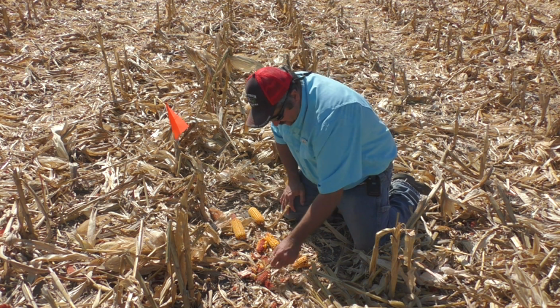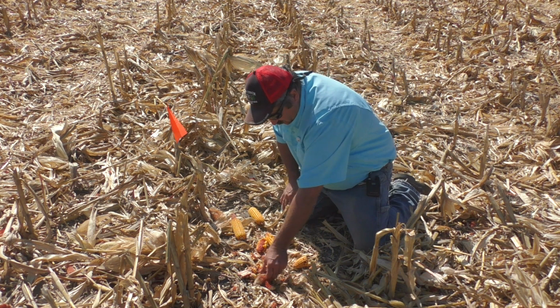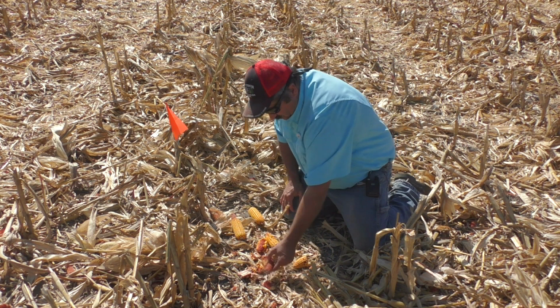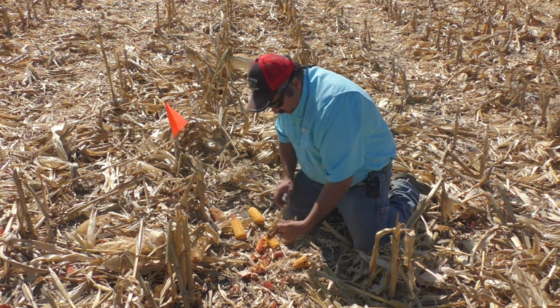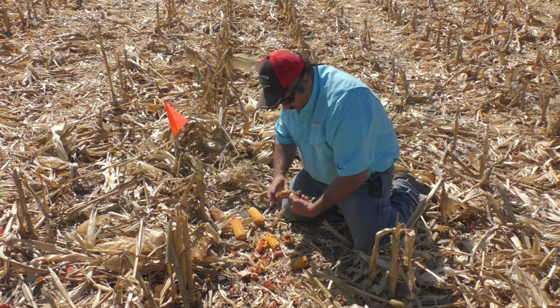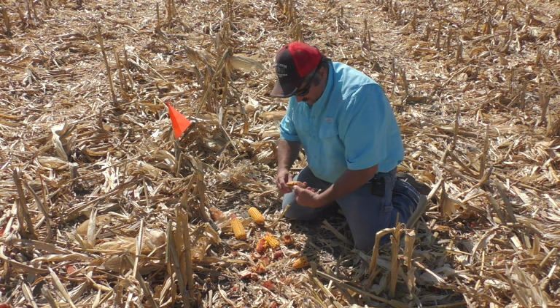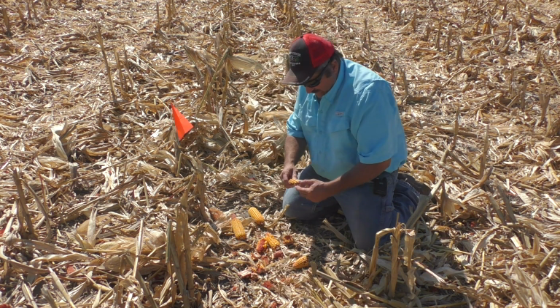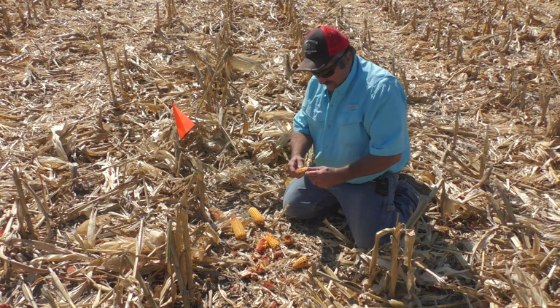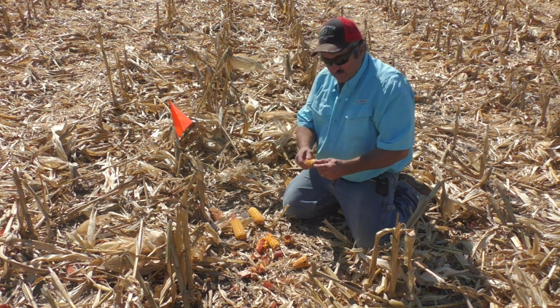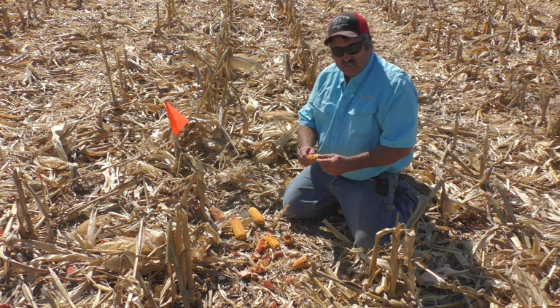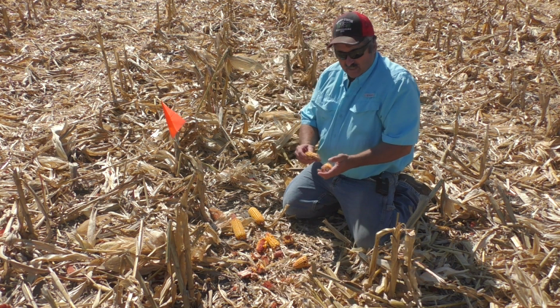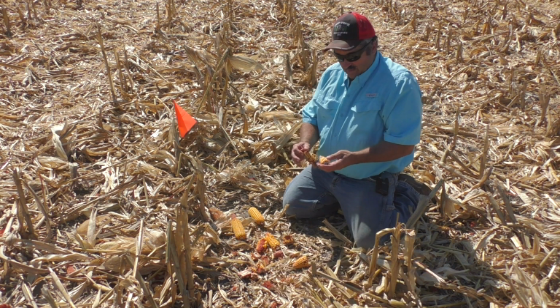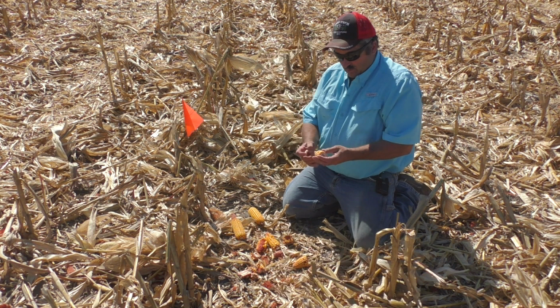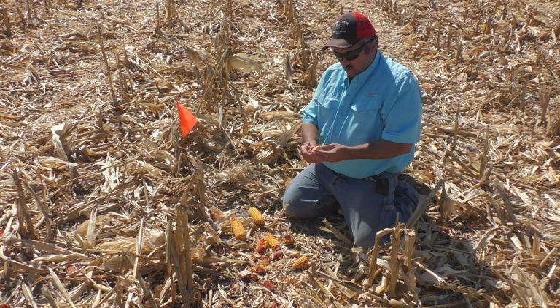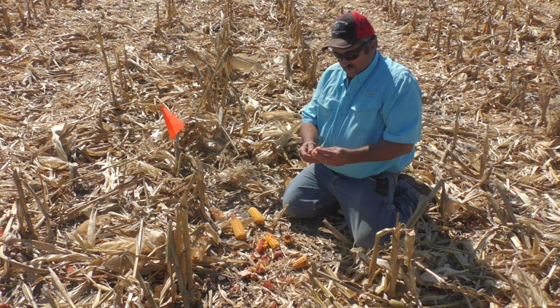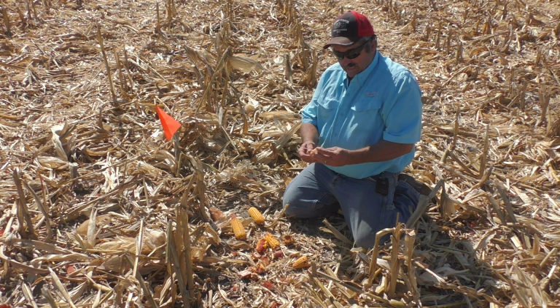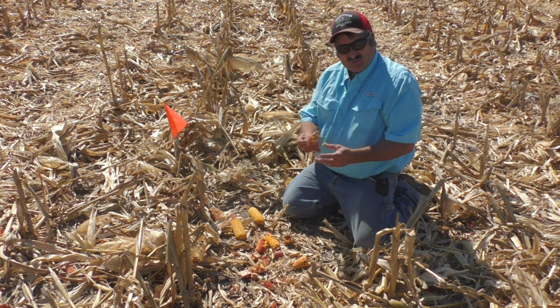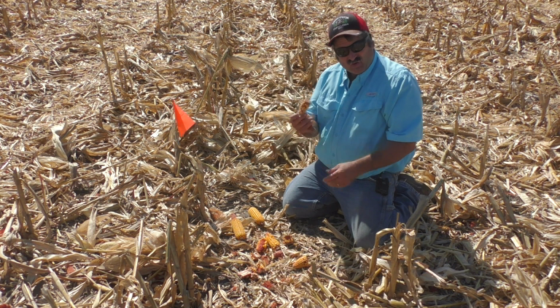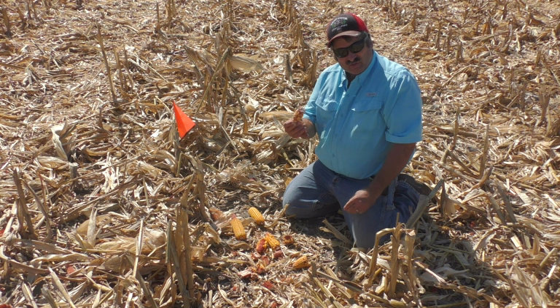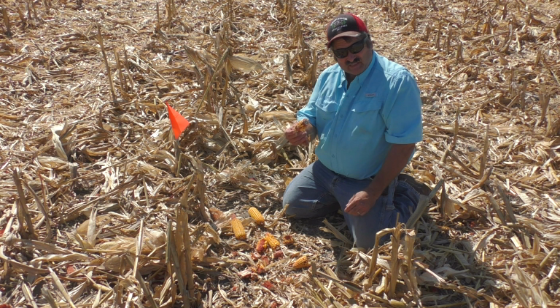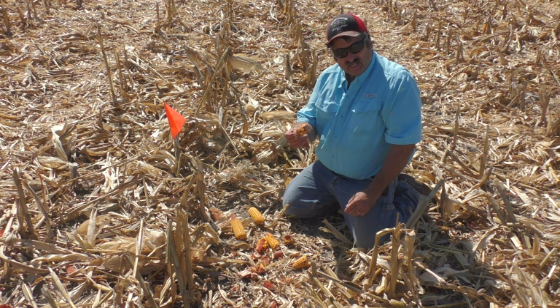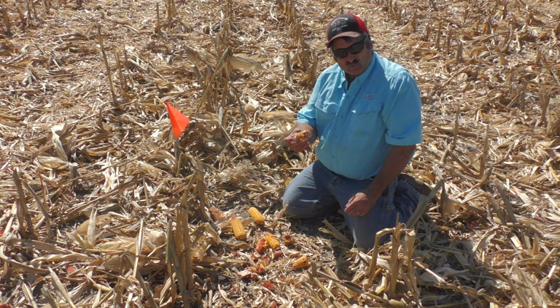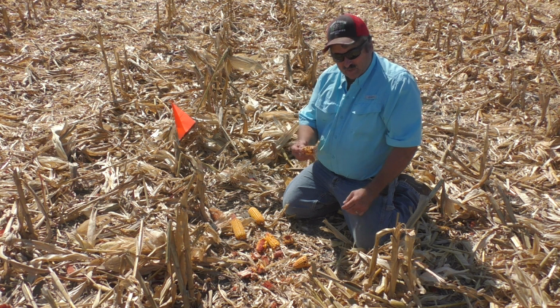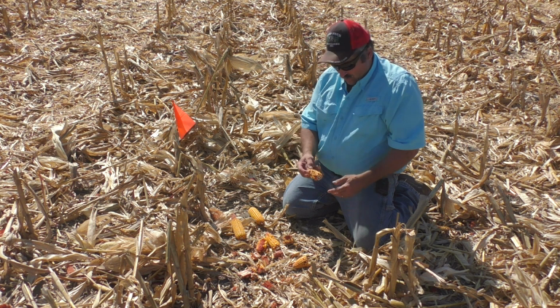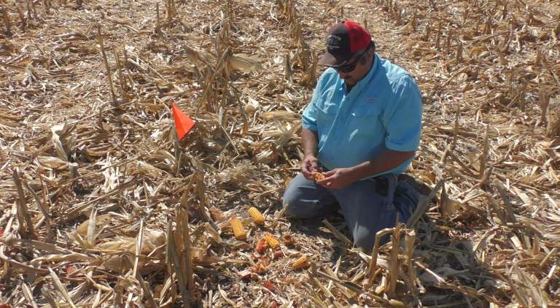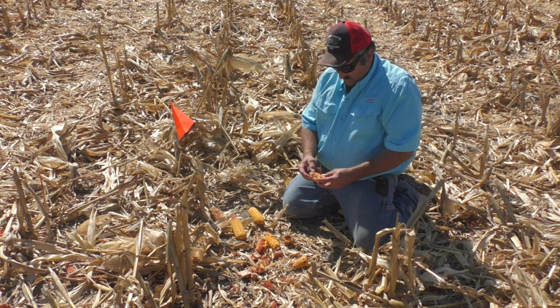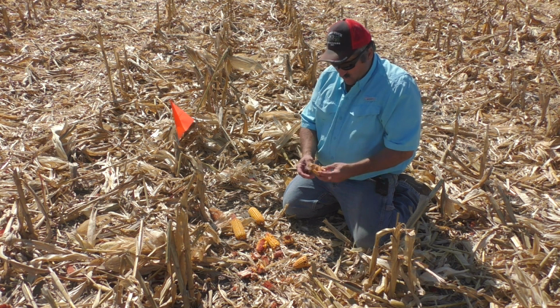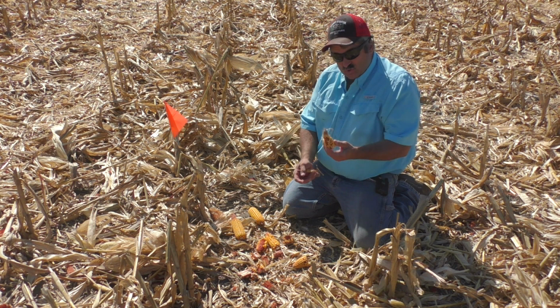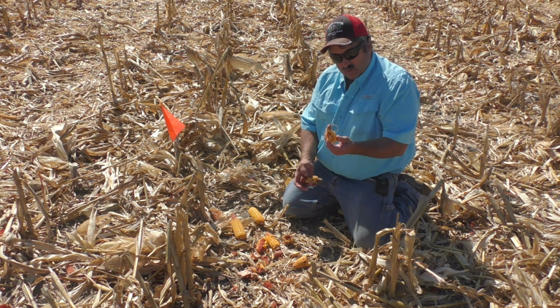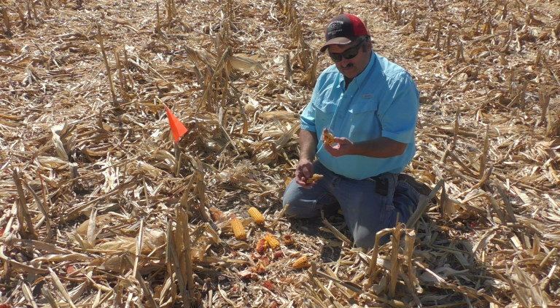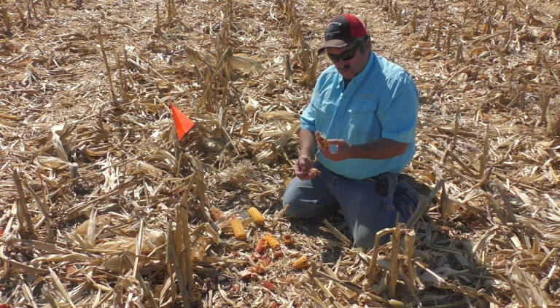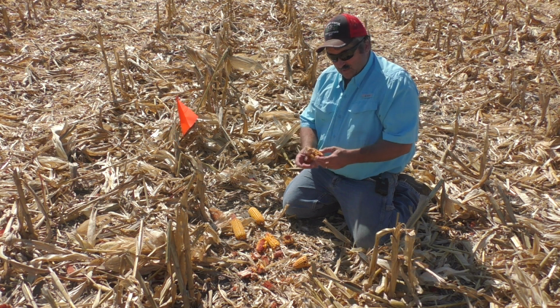They've got a real rubbery cob, and that rubbery cob is hard to get that grain off of. But you still want this grain.